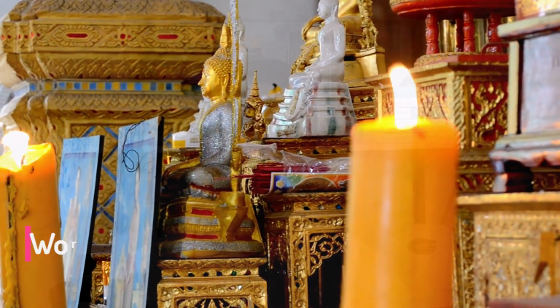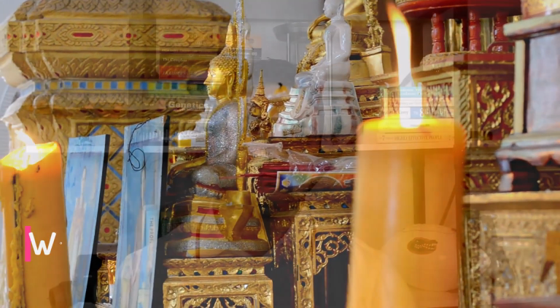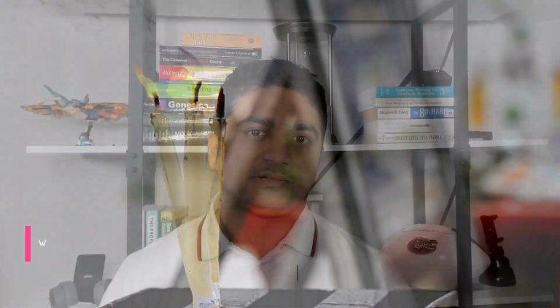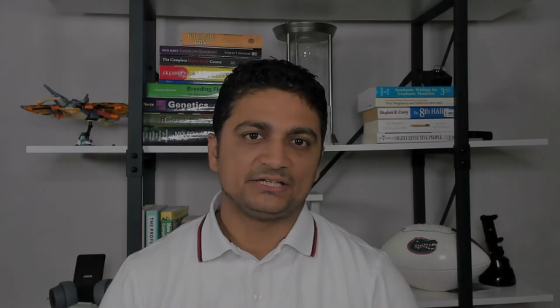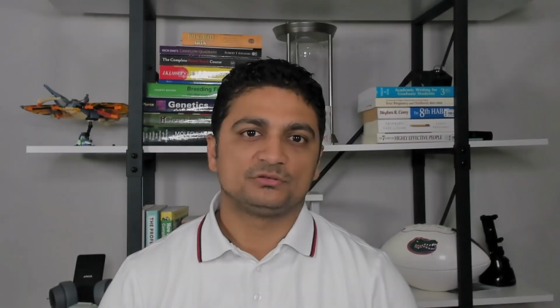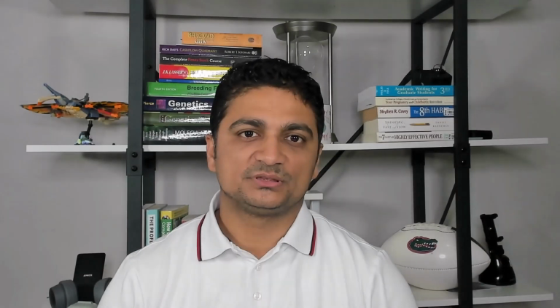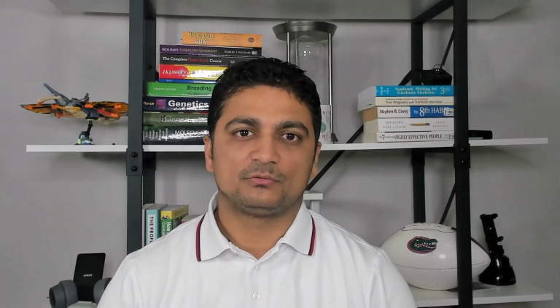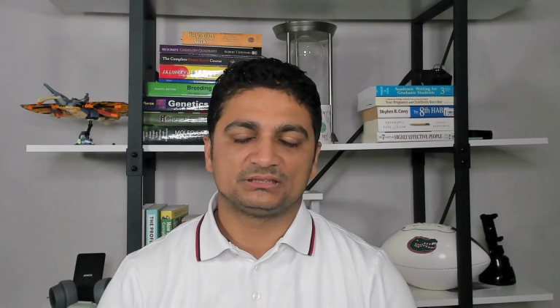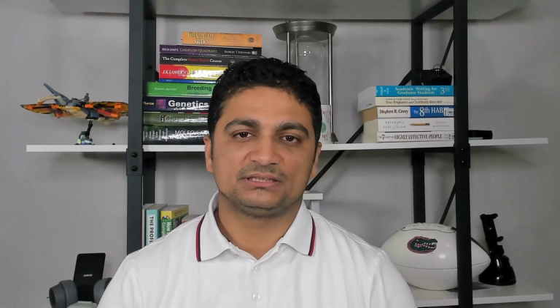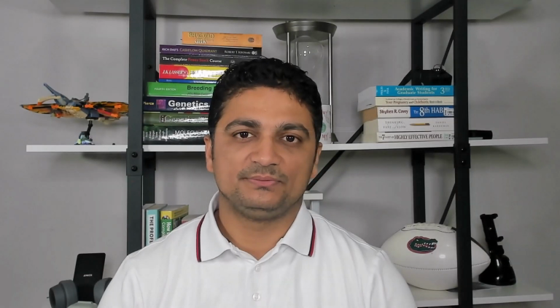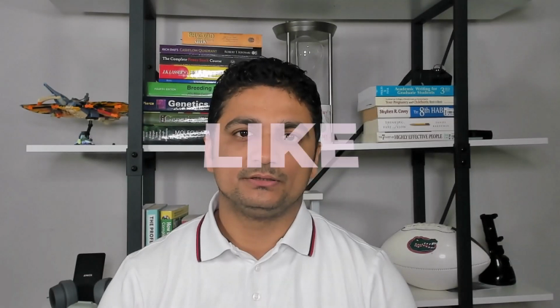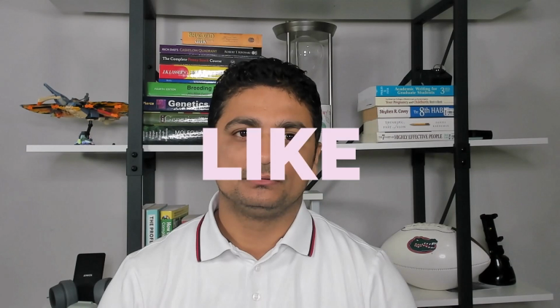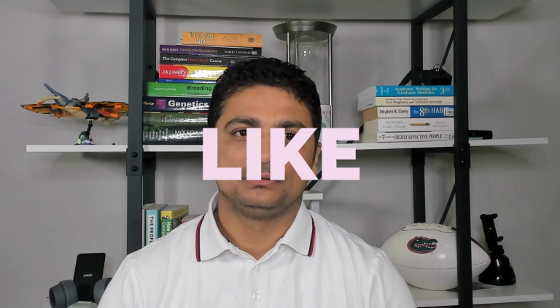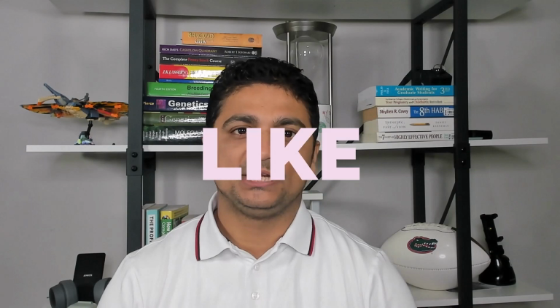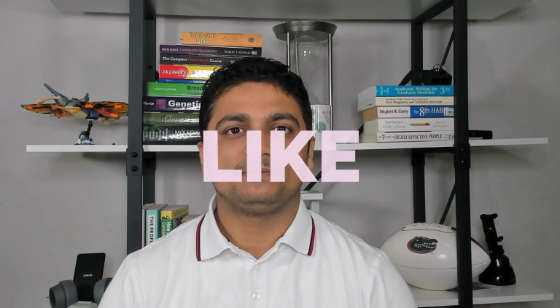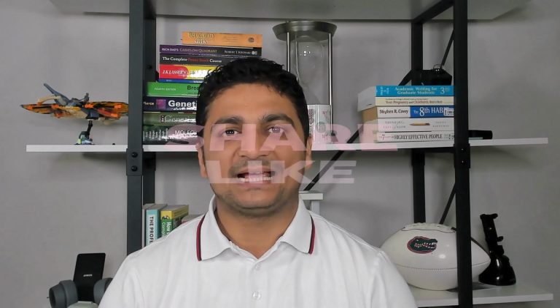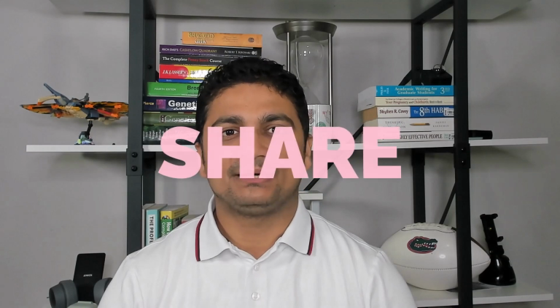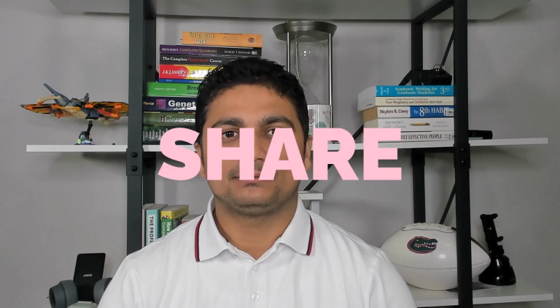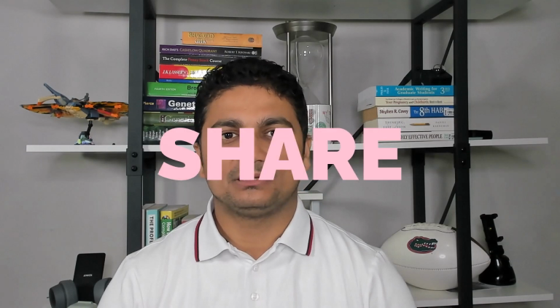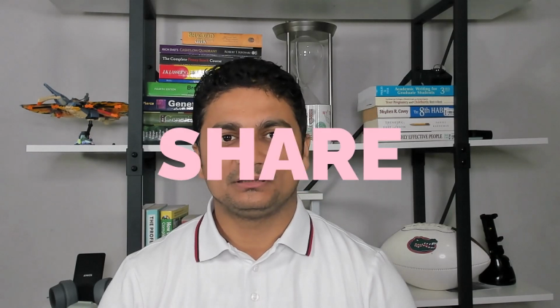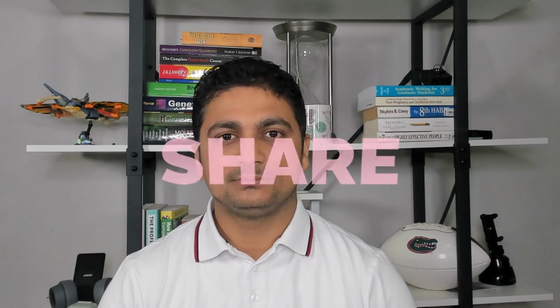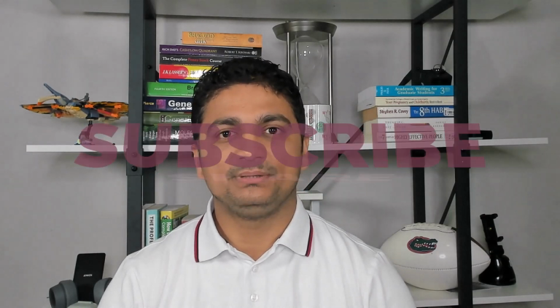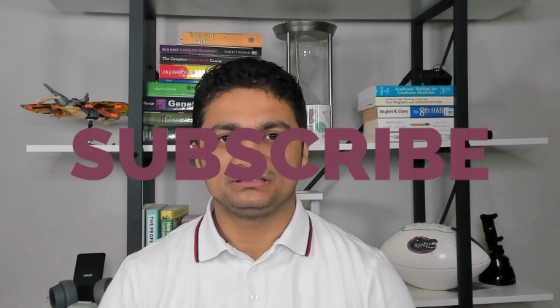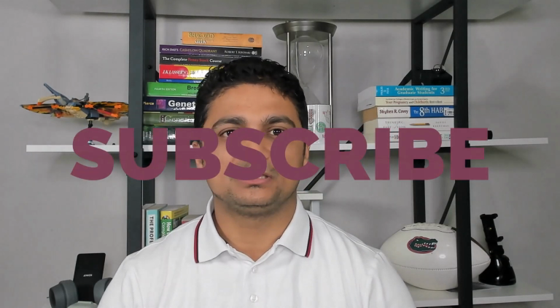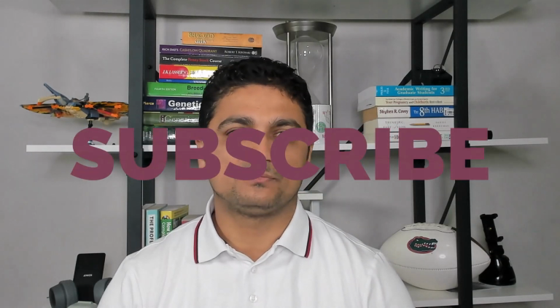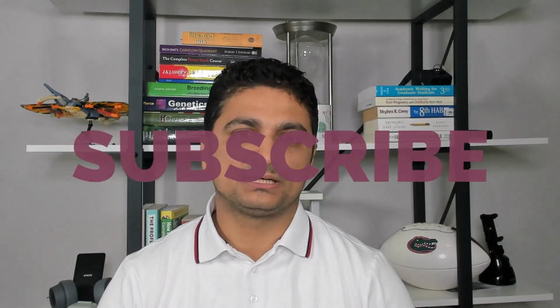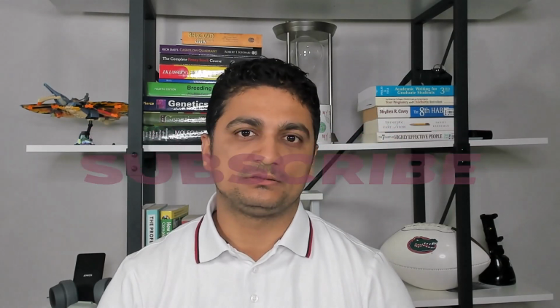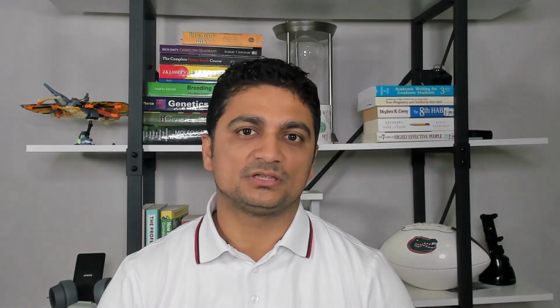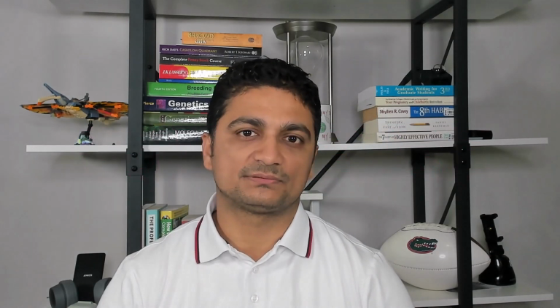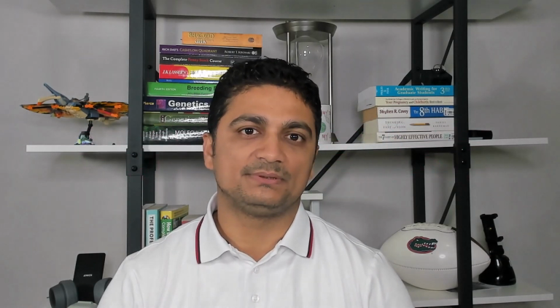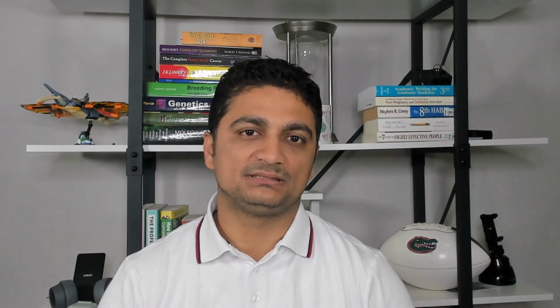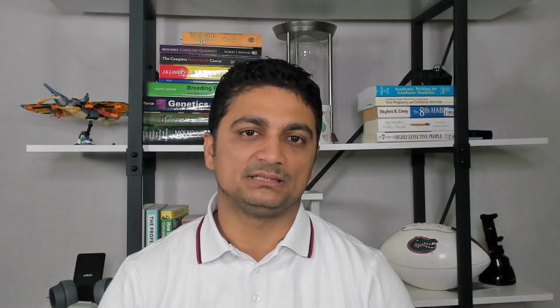Thank you so much for watching this video. If you like my content, please don't forget to subscribe to this channel.